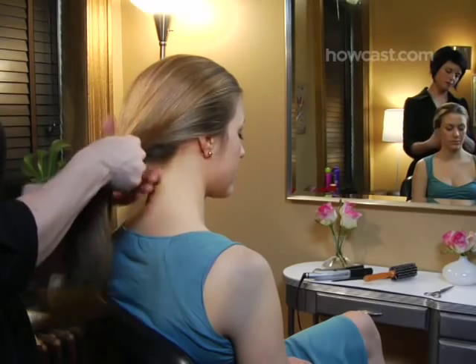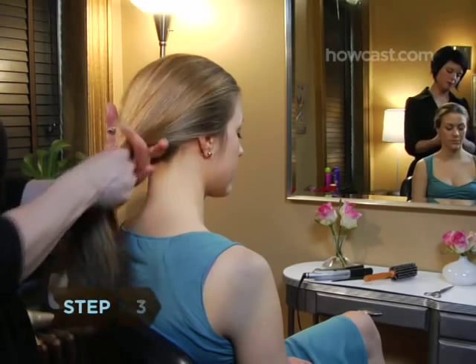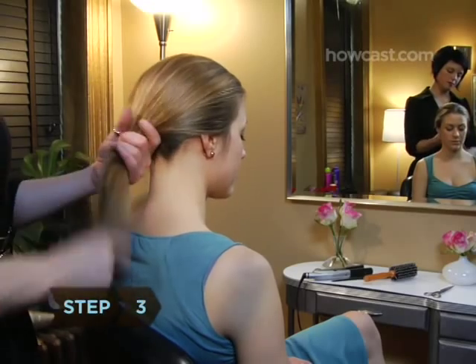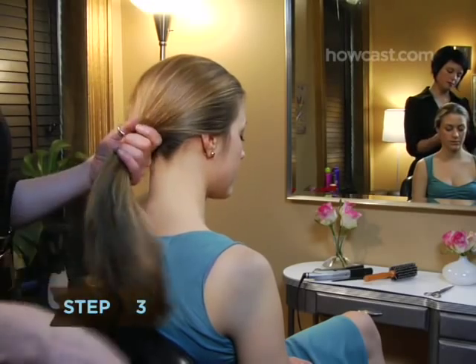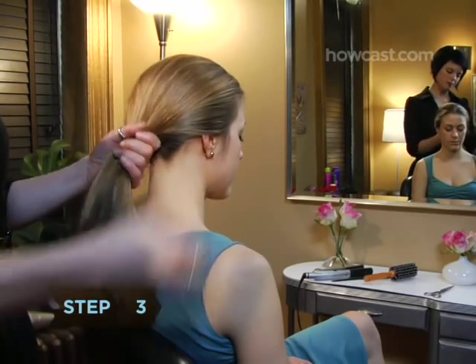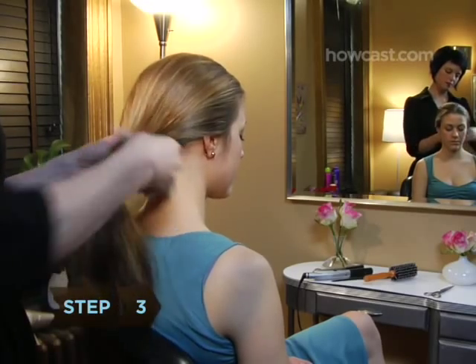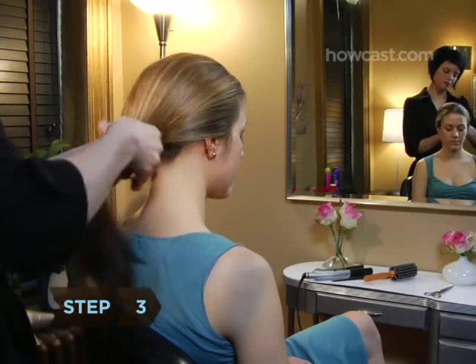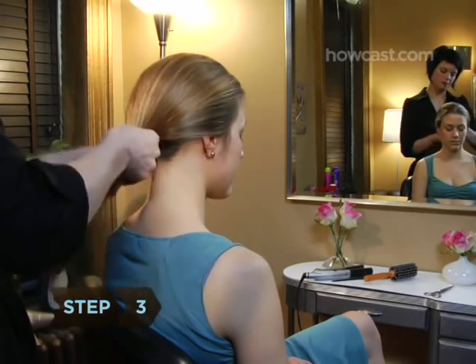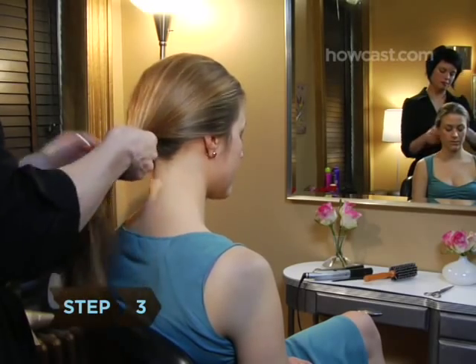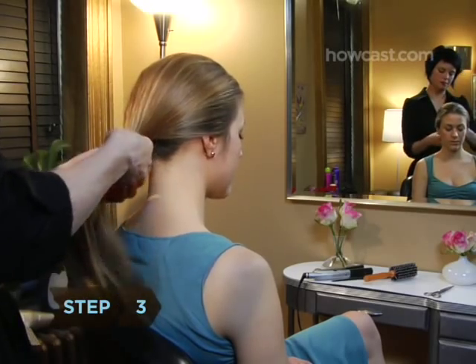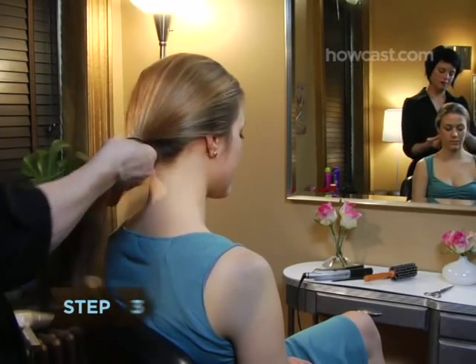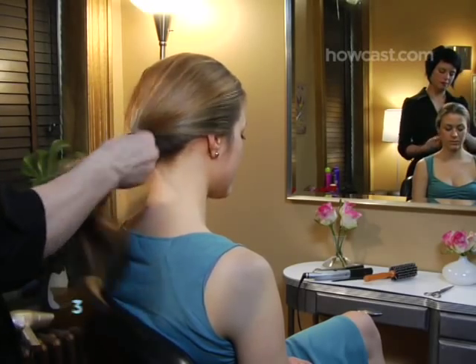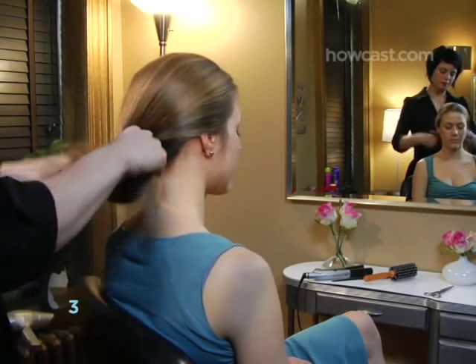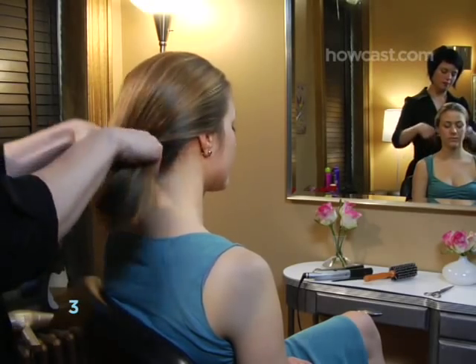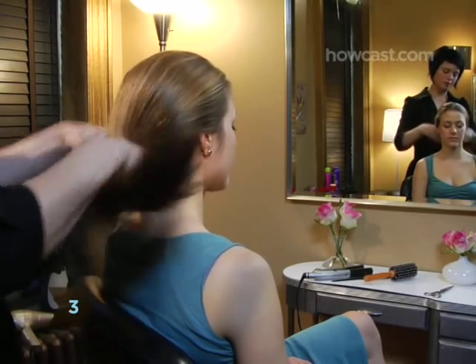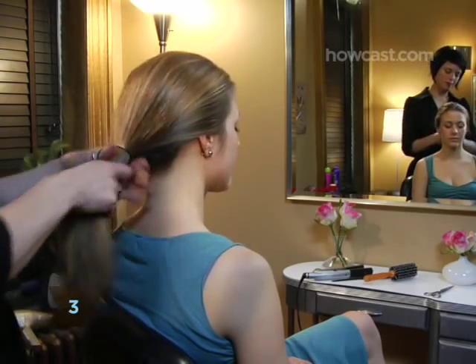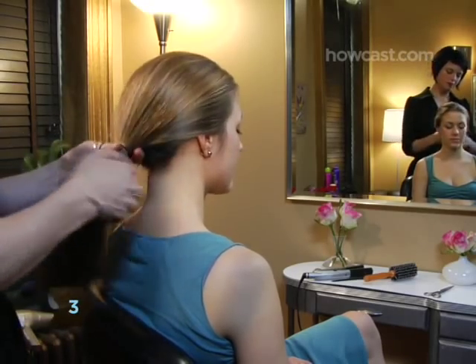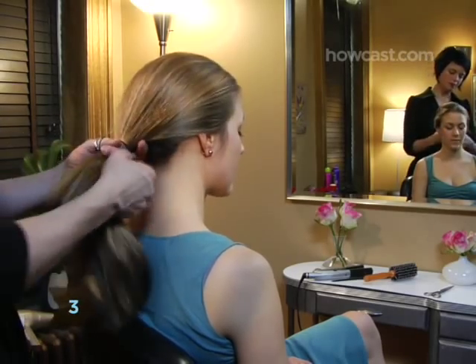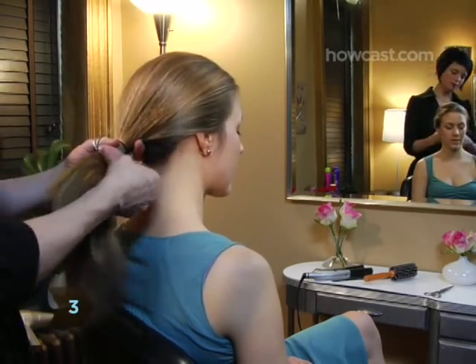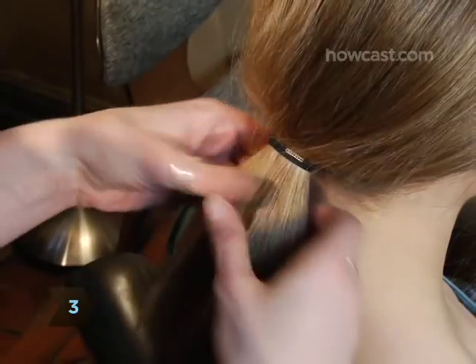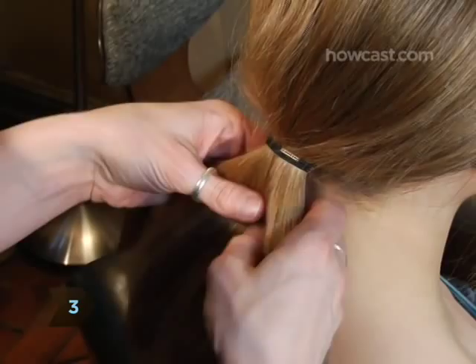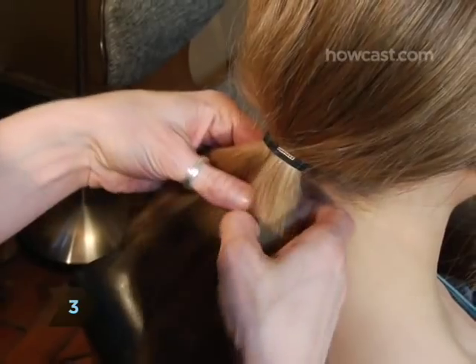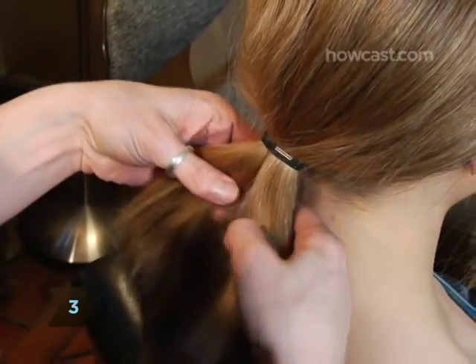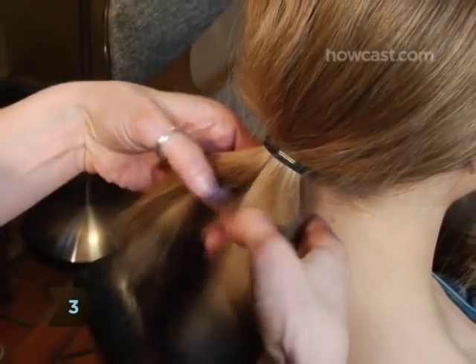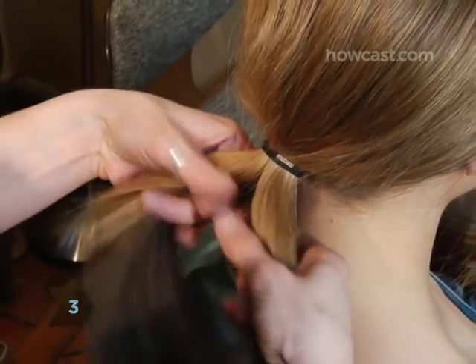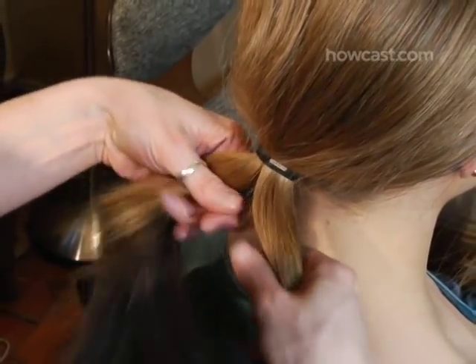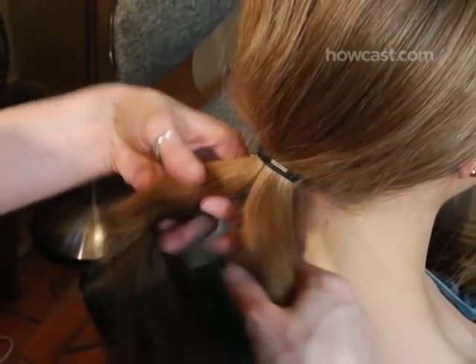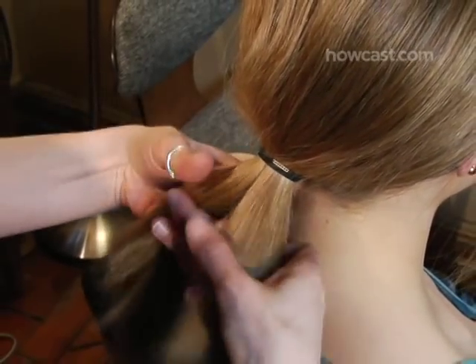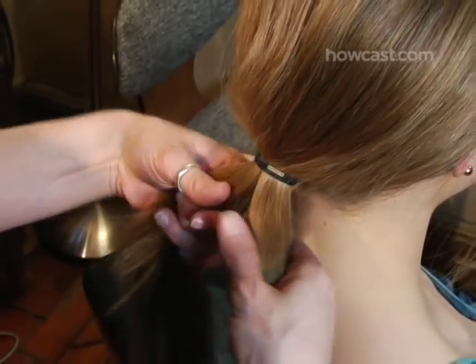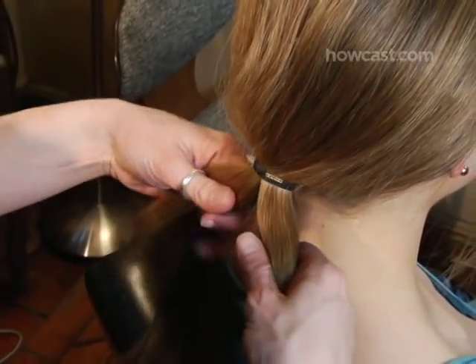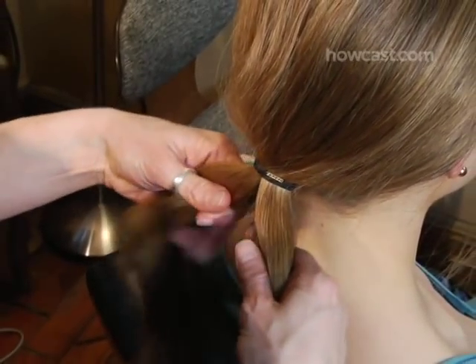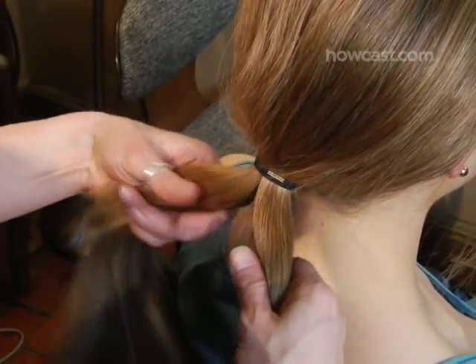Step 3: Make a ponytail with an elastic band, divide it into two sections, and tug the hair to tighten it.